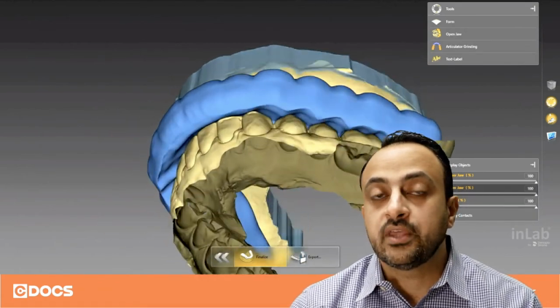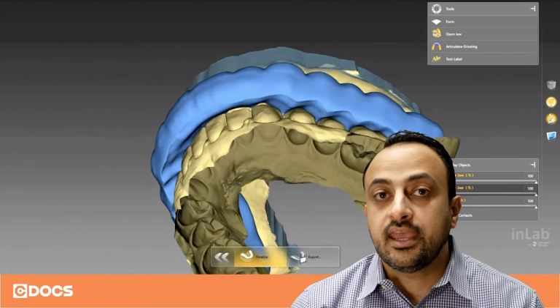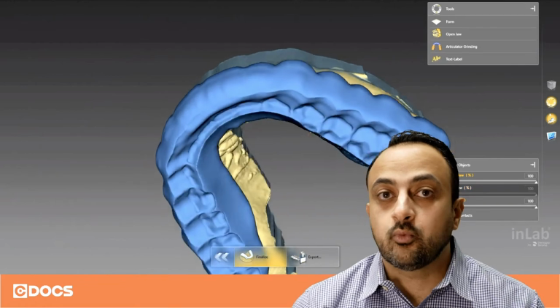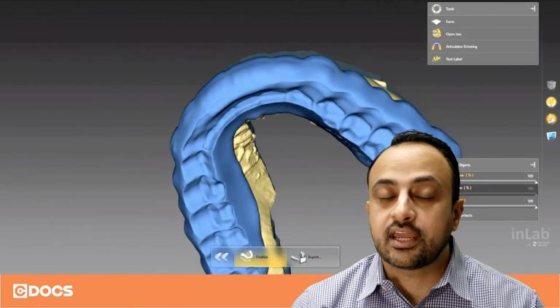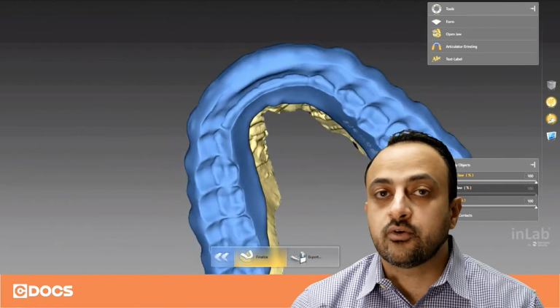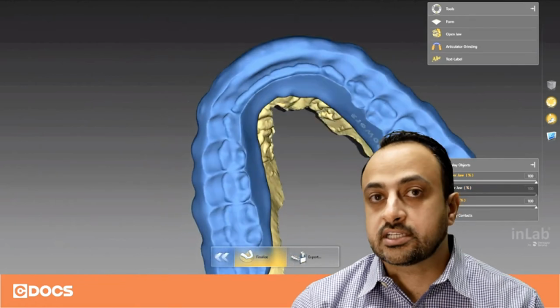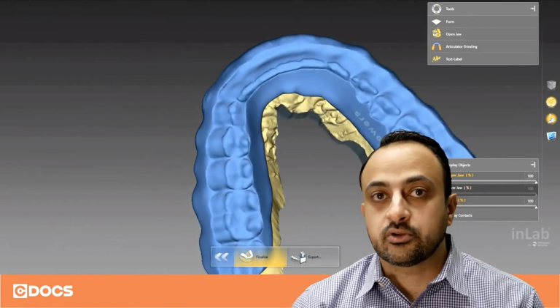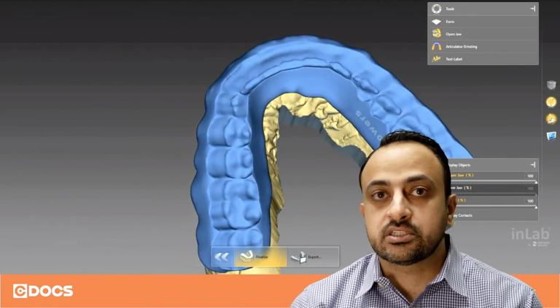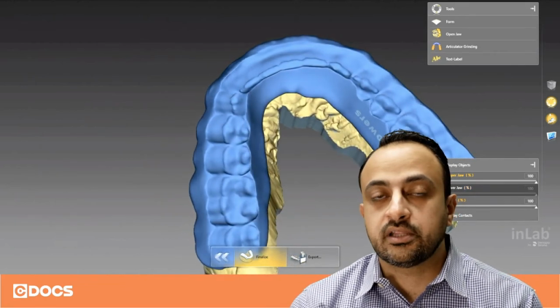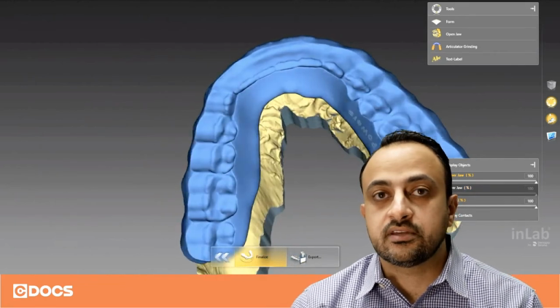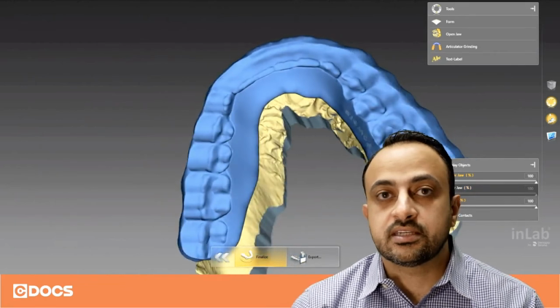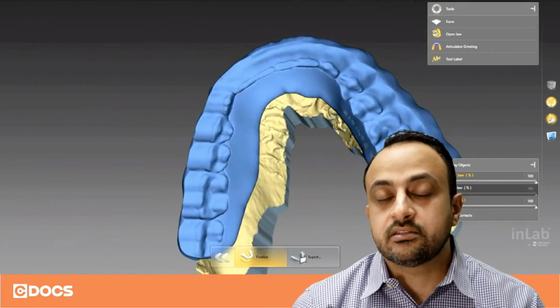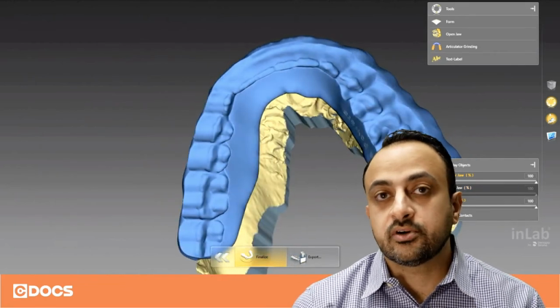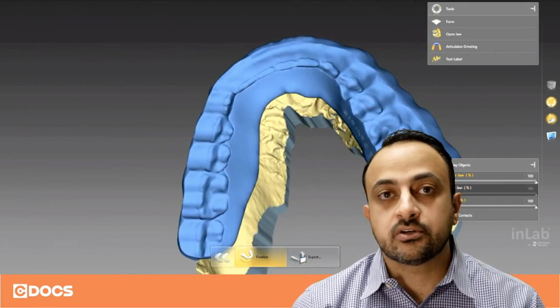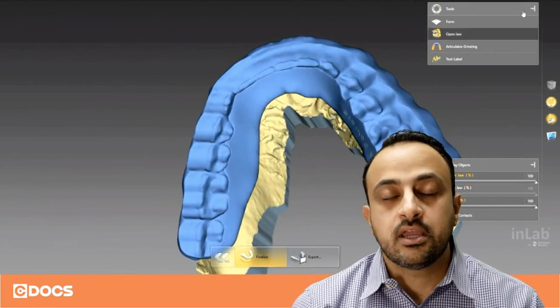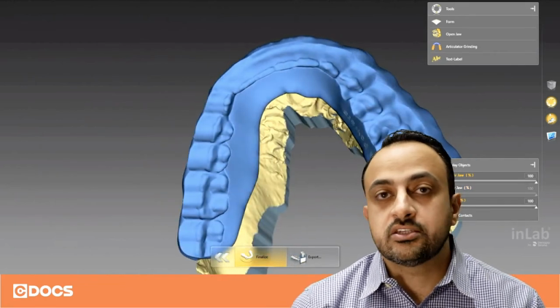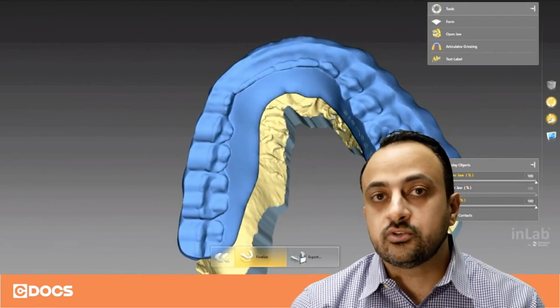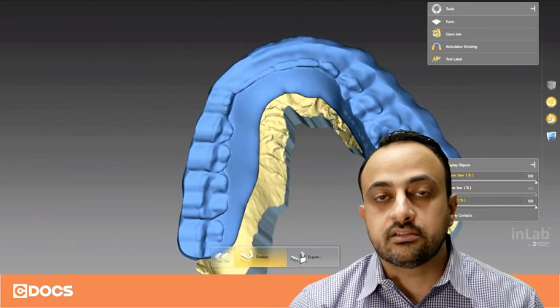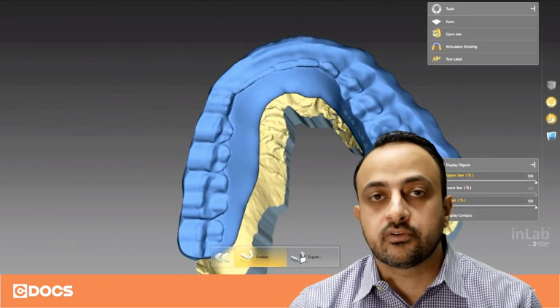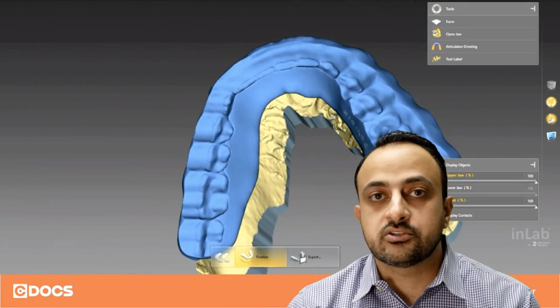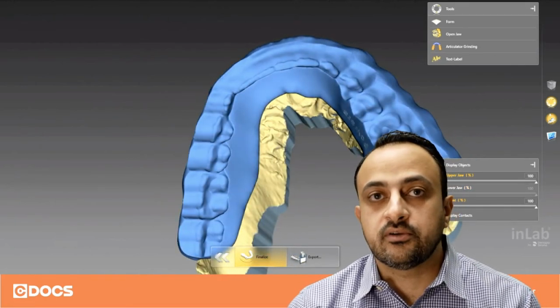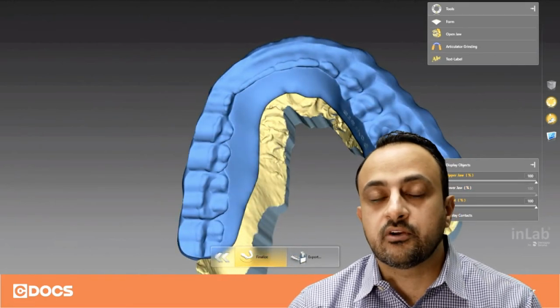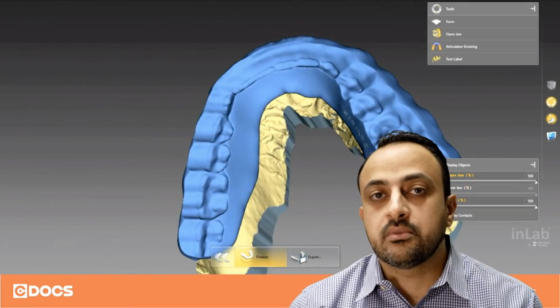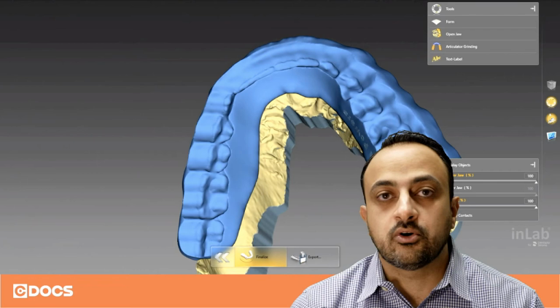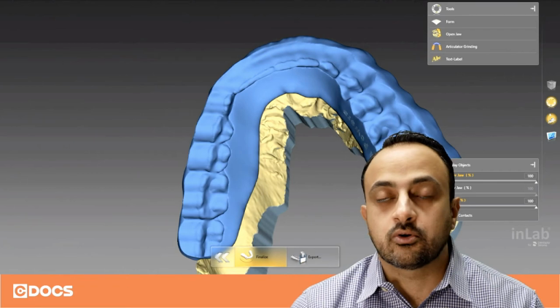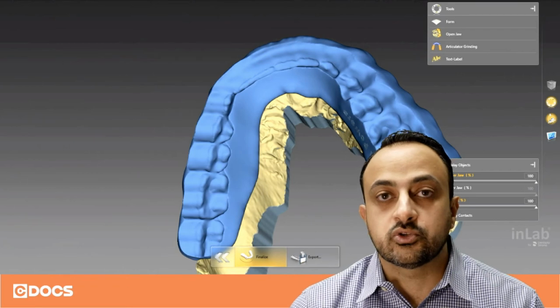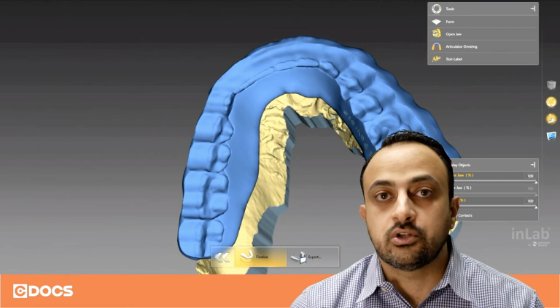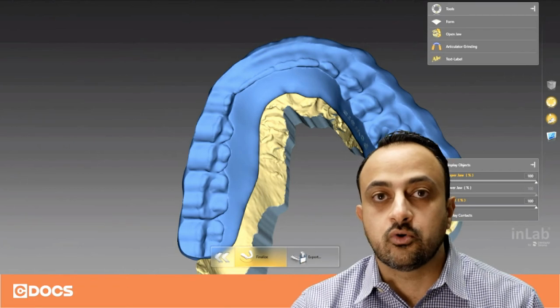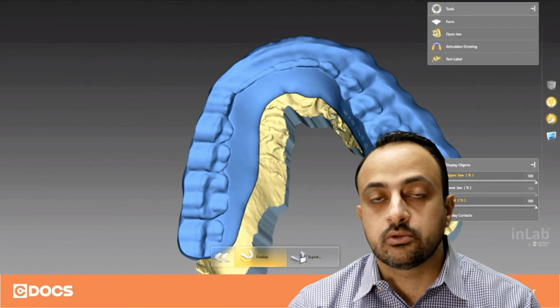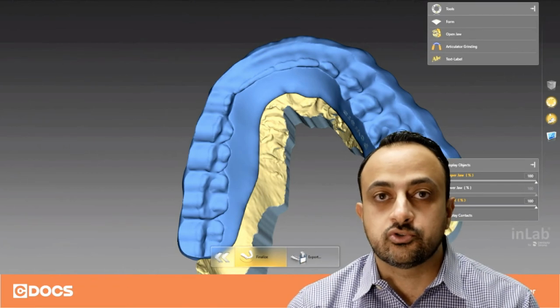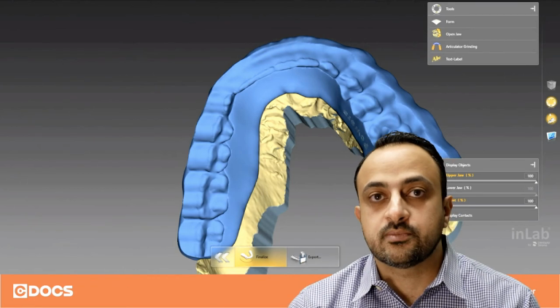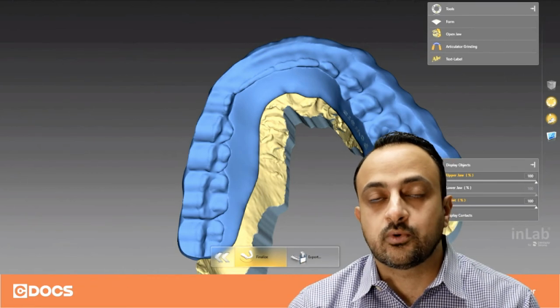When I go and export this splint and send it to the printer, as soon as I deliver this, there'll be very minimal or almost no occlusal adjustments whatsoever.